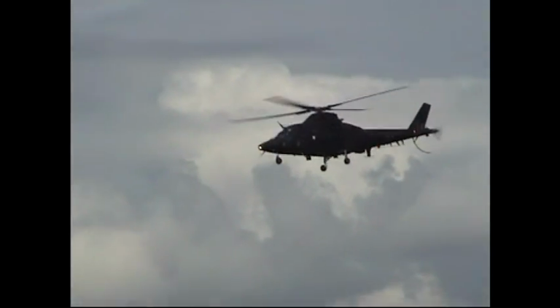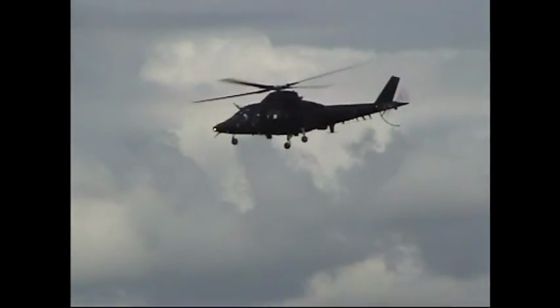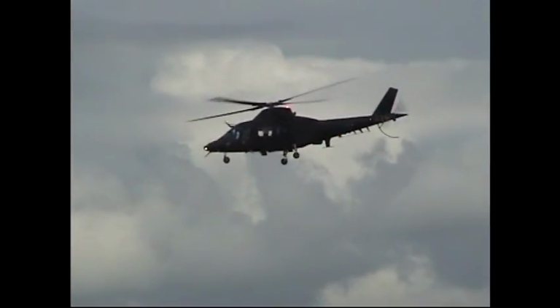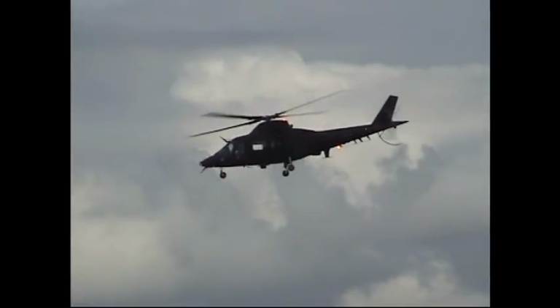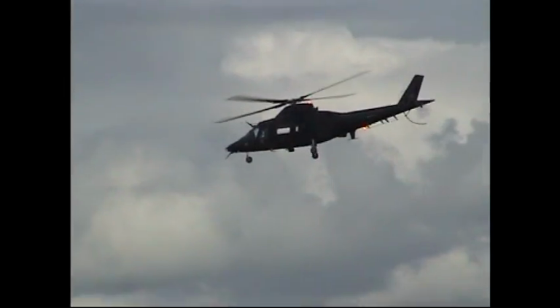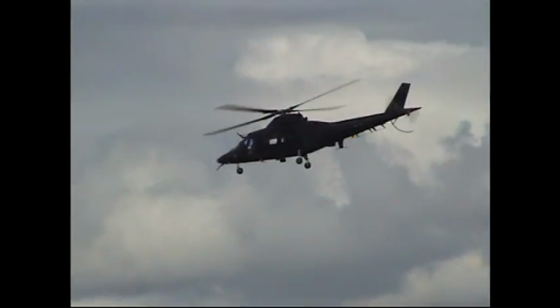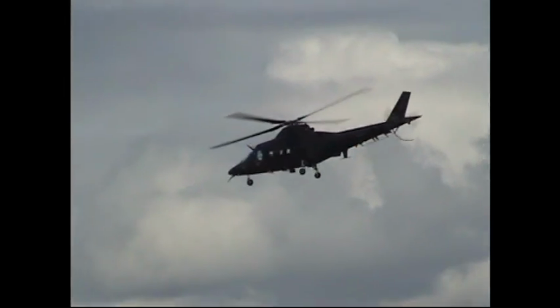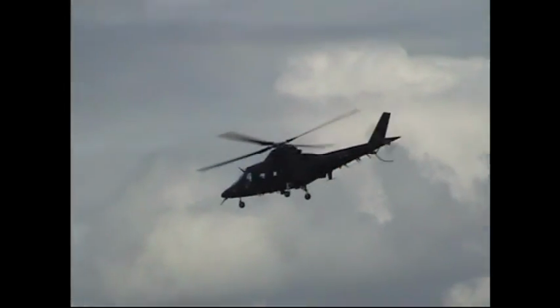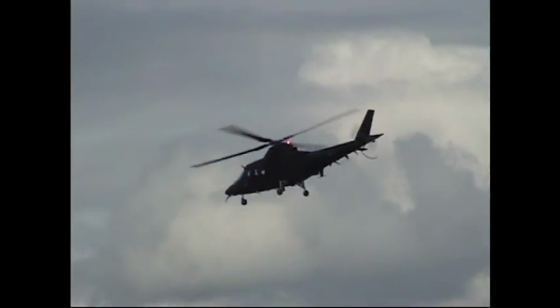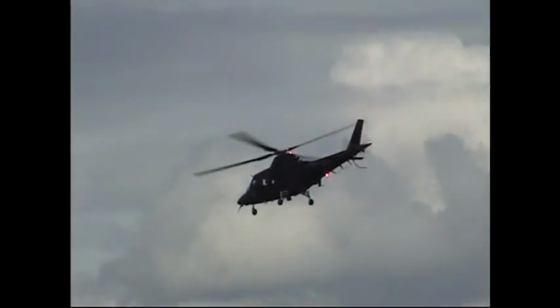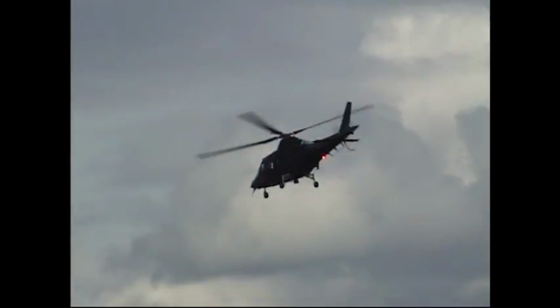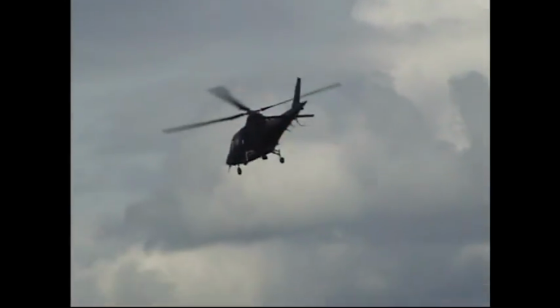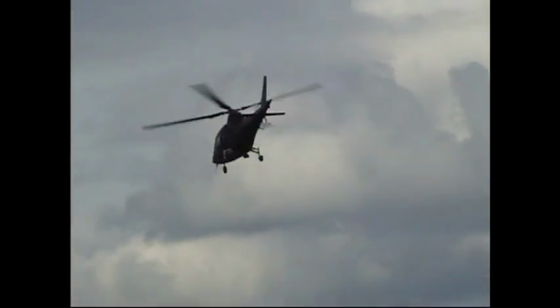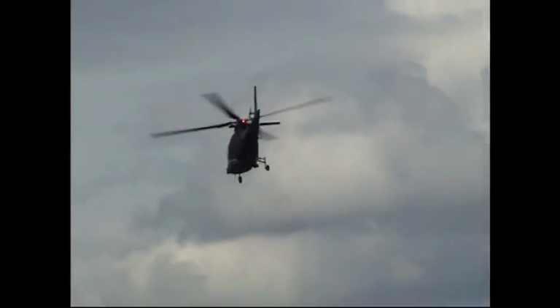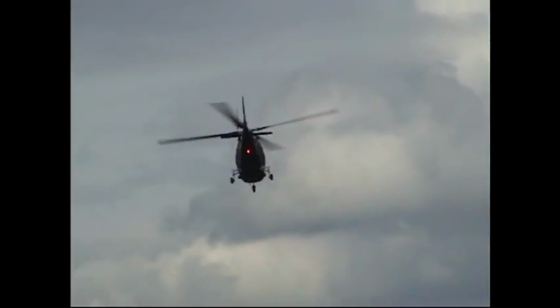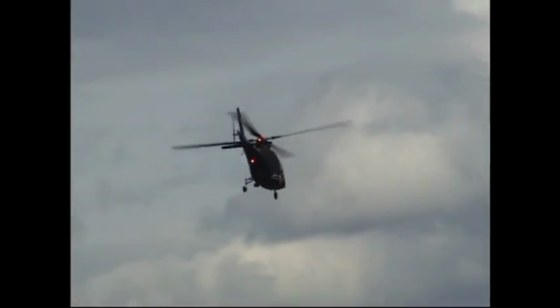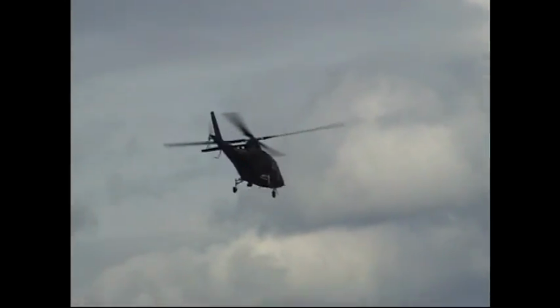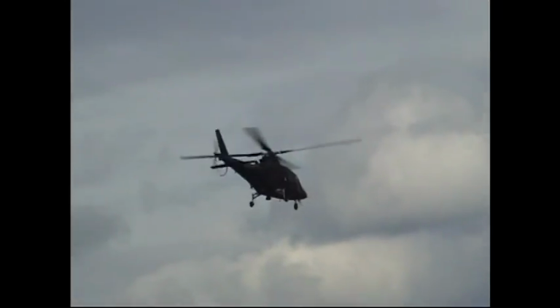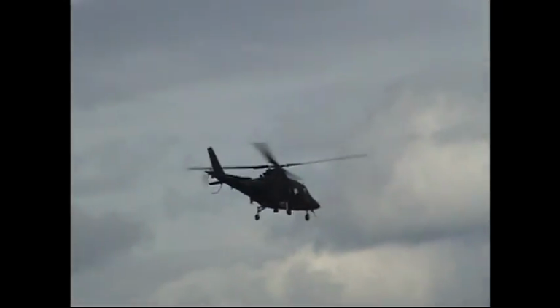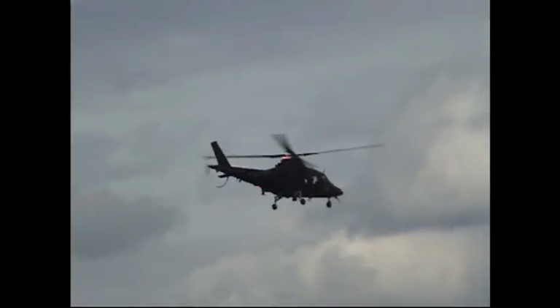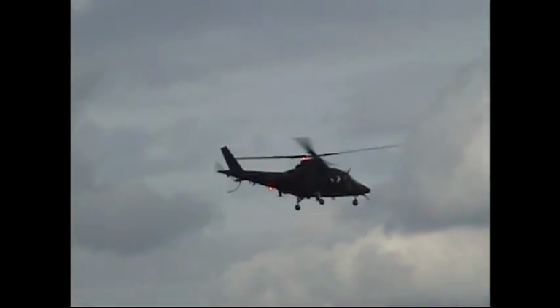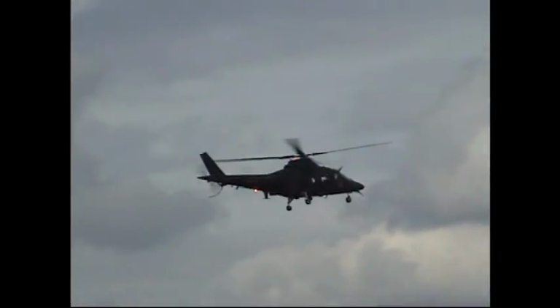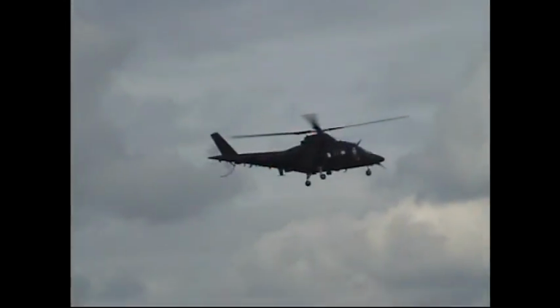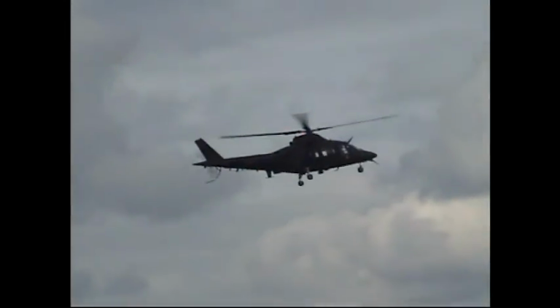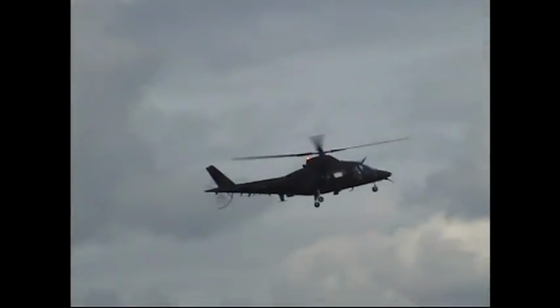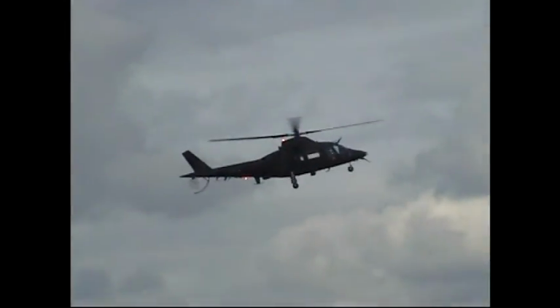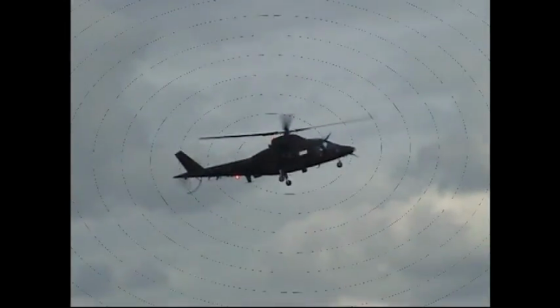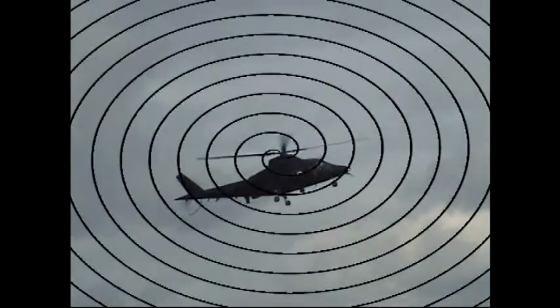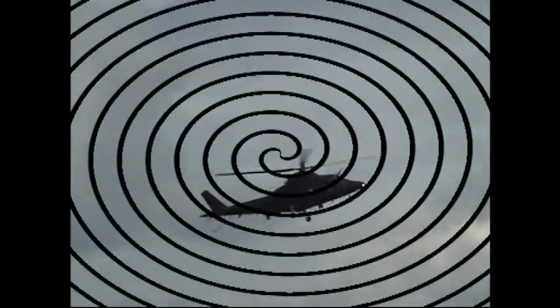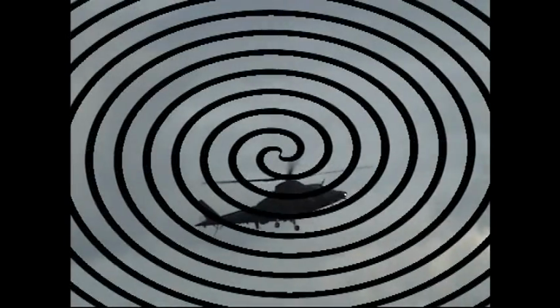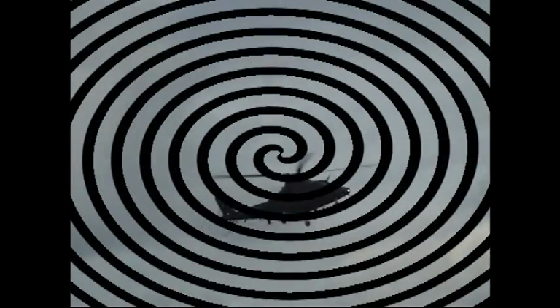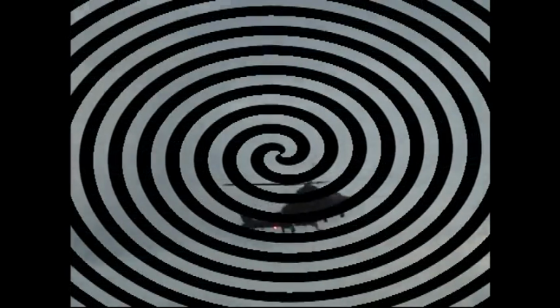And a very good chance for those of you at the front of the crowd to see the A109 from all angles.